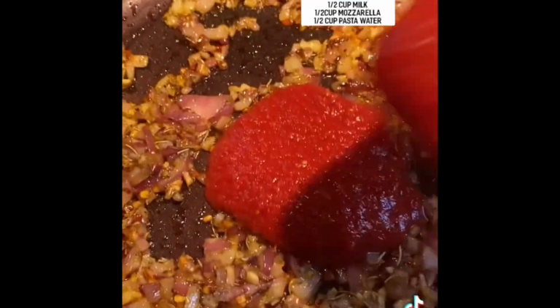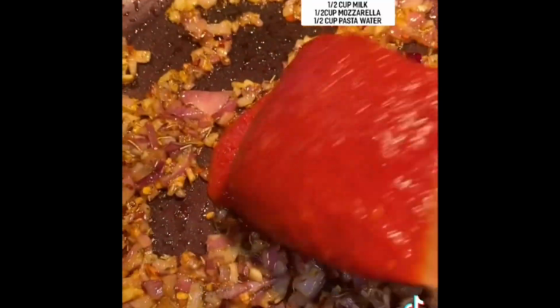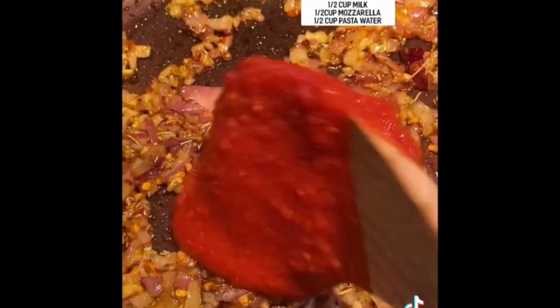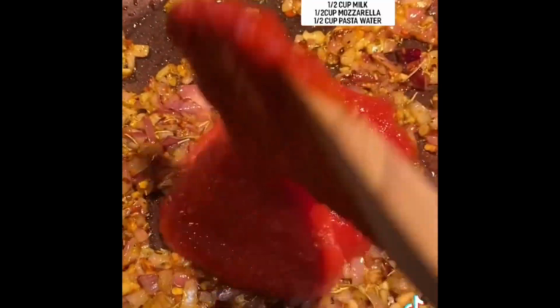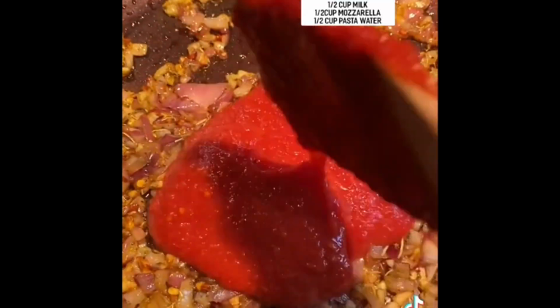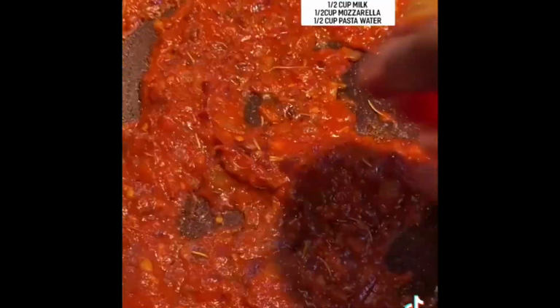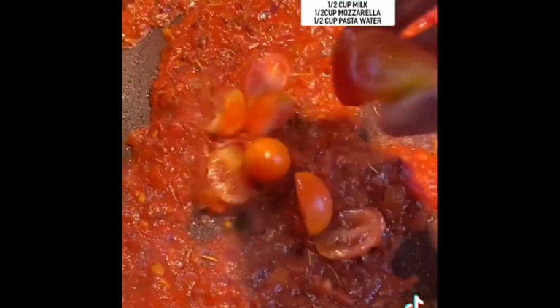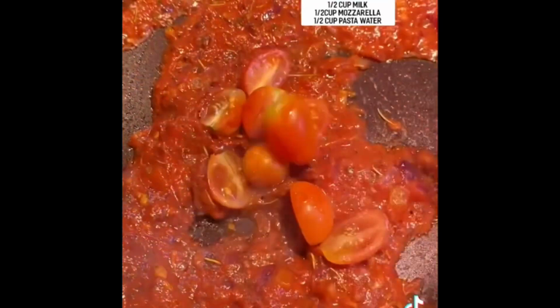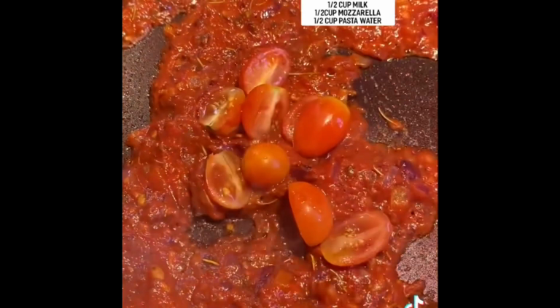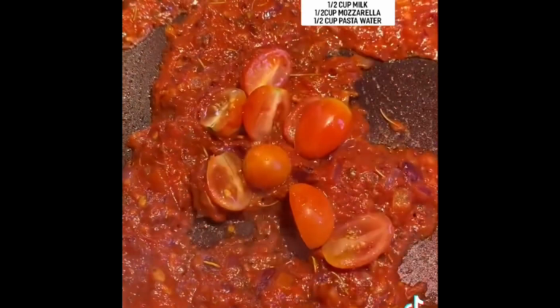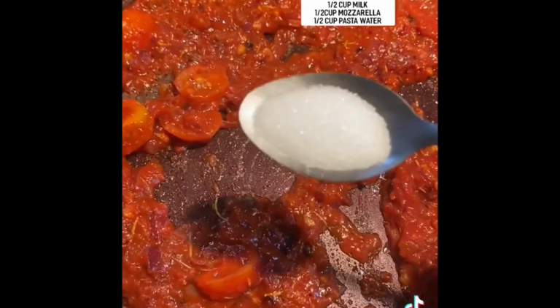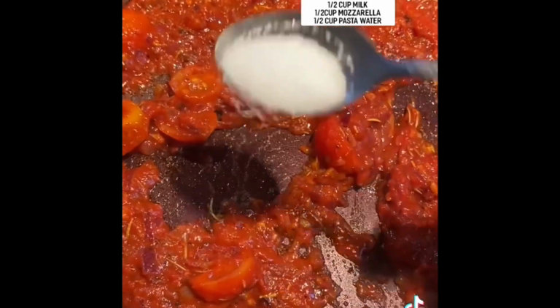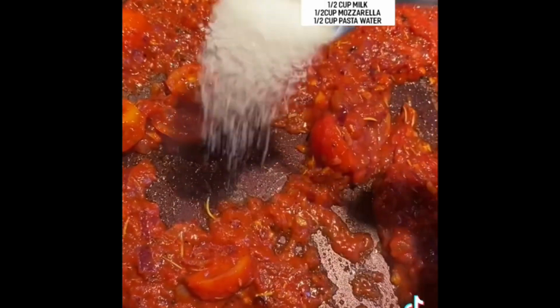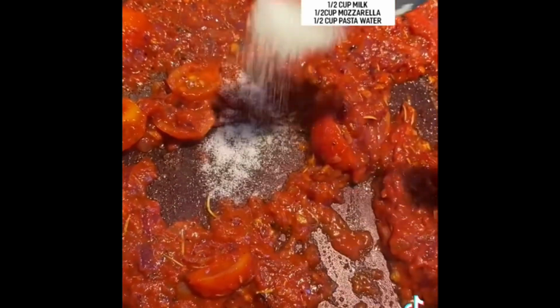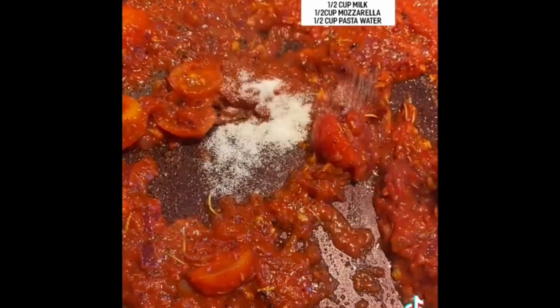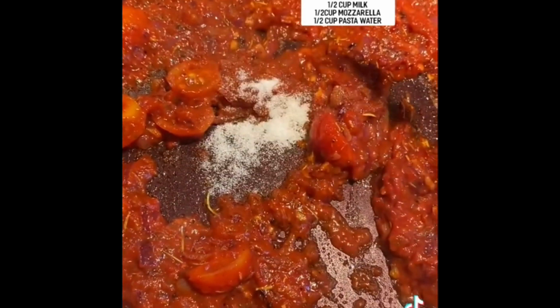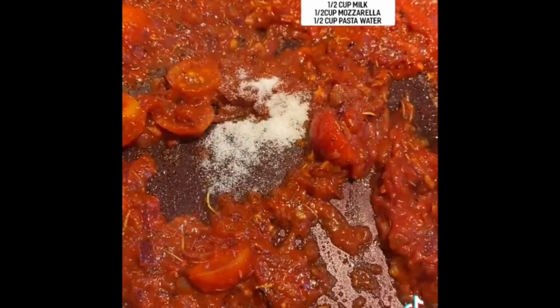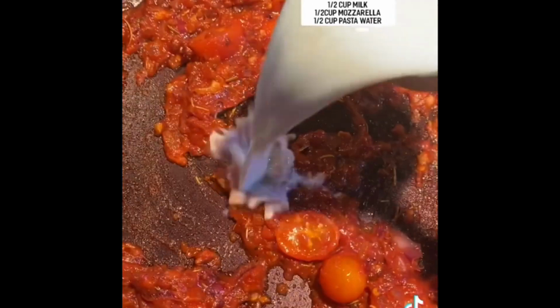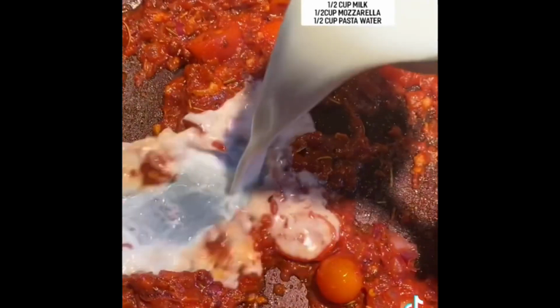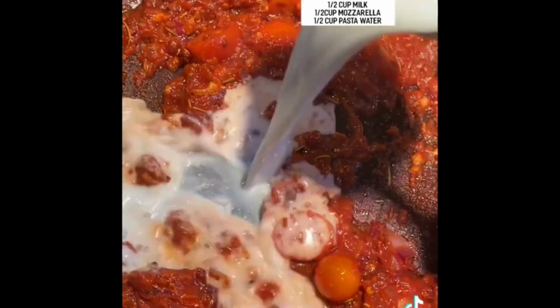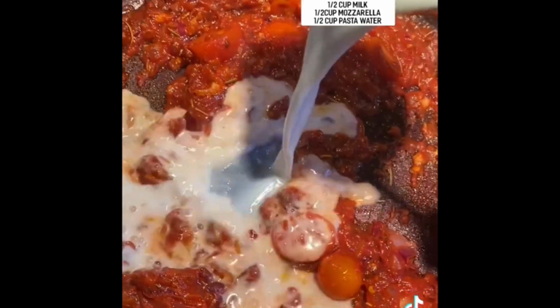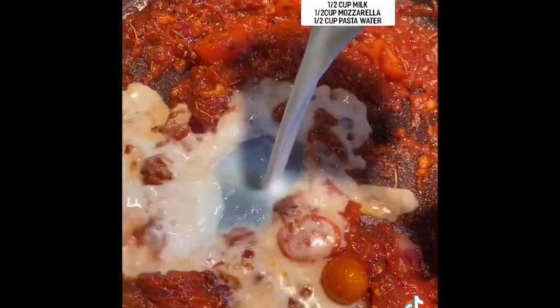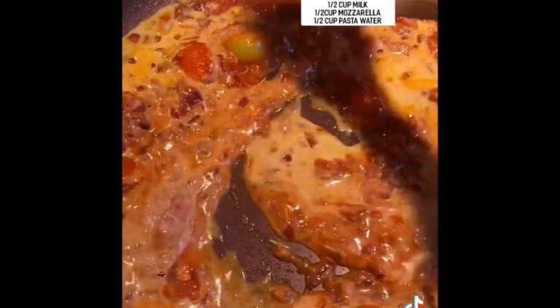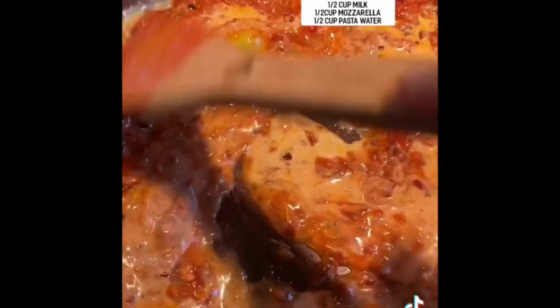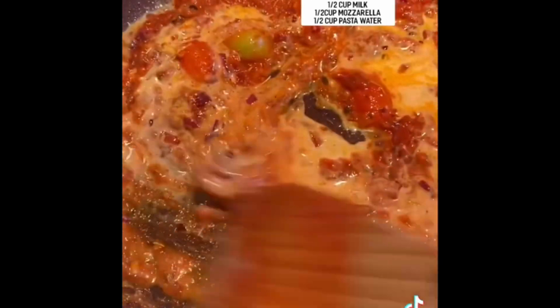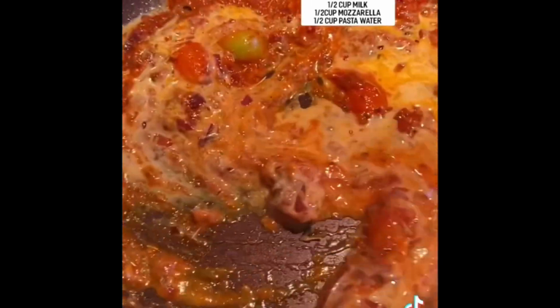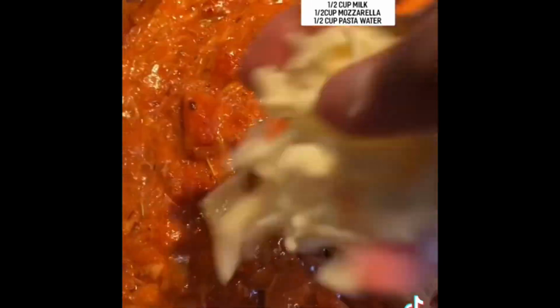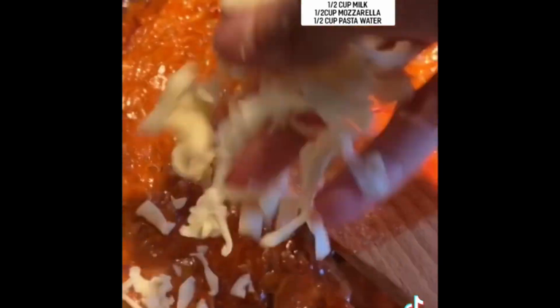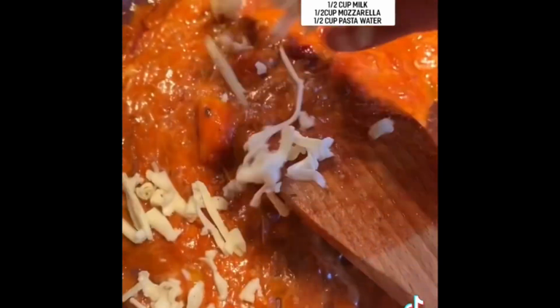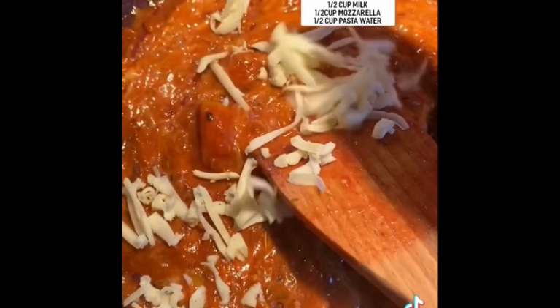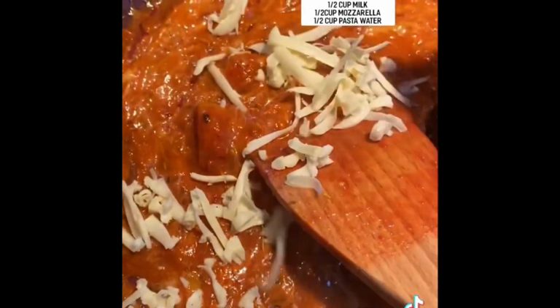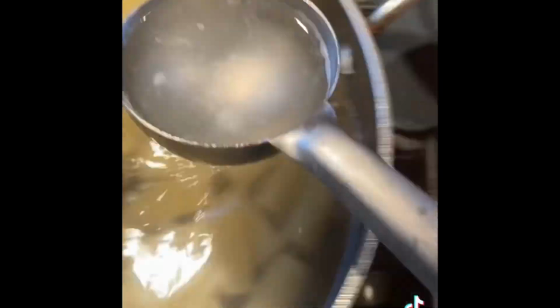Next, as shown on the screen, add in crushed tomatoes, a spoon of sugar, milk, and top it off with mozzarella and pasta water.